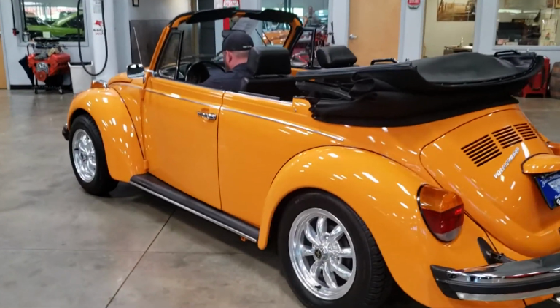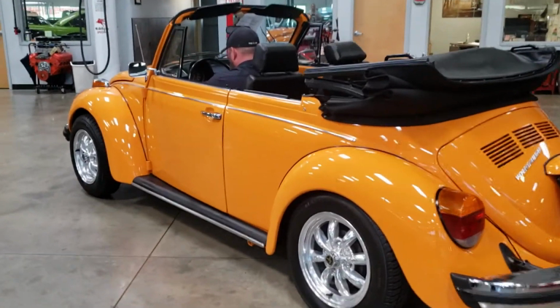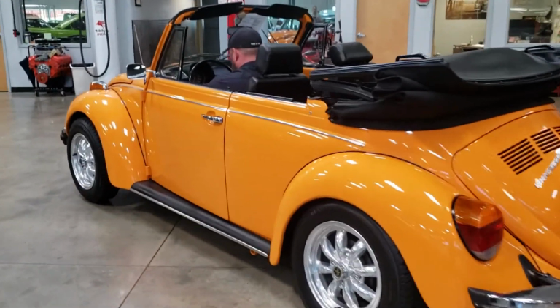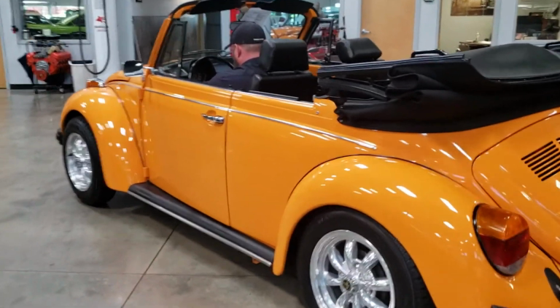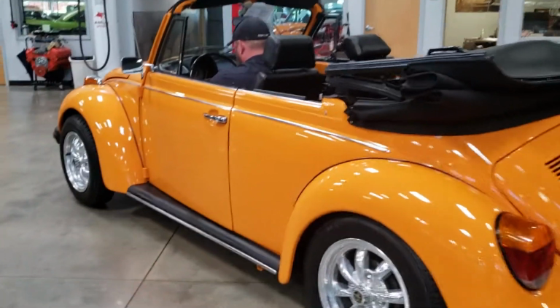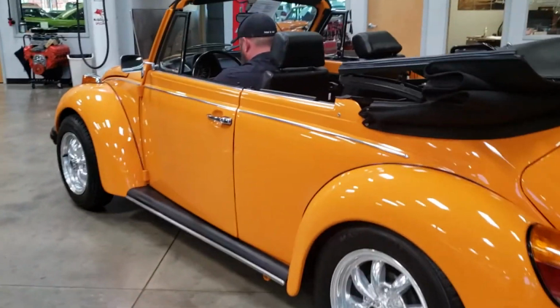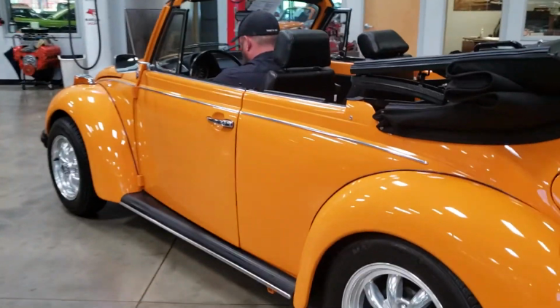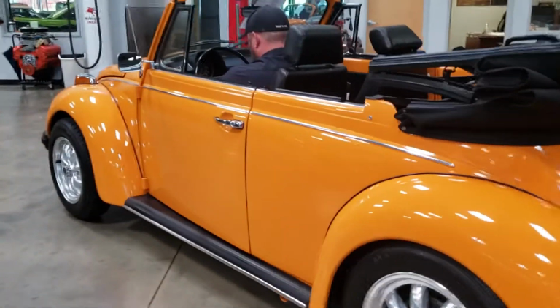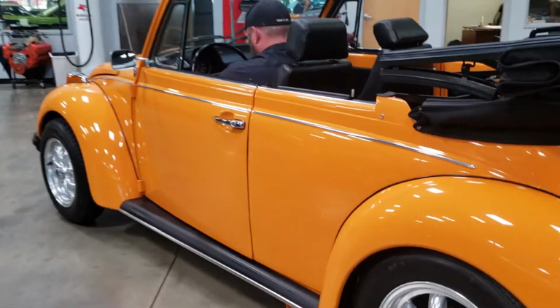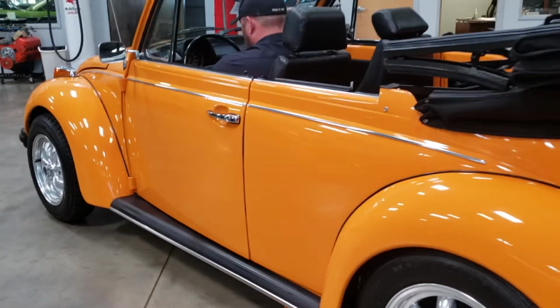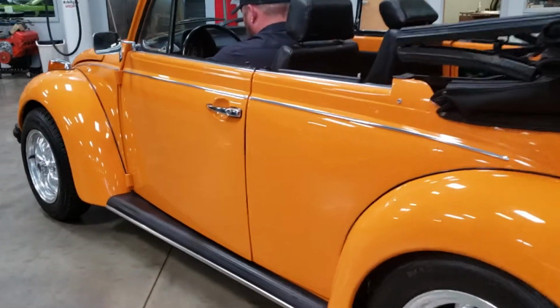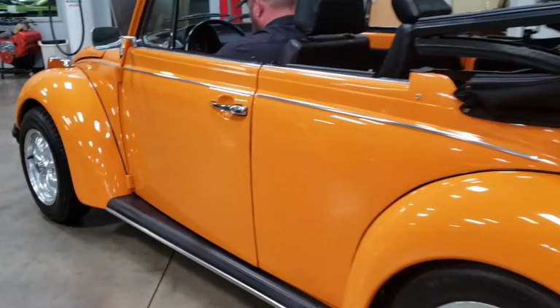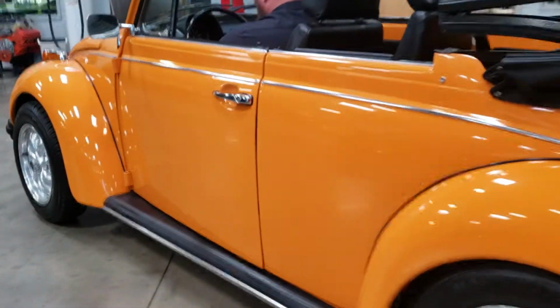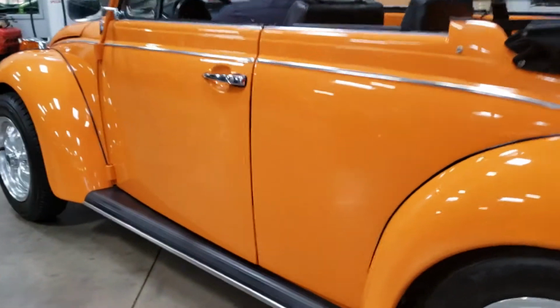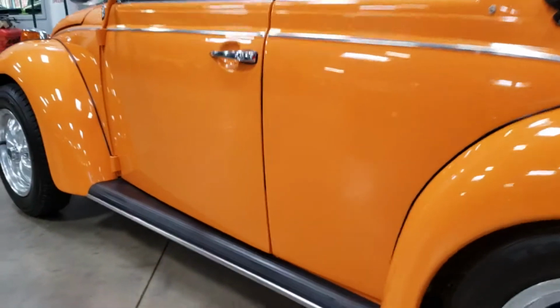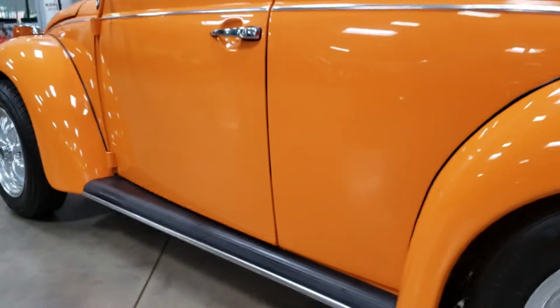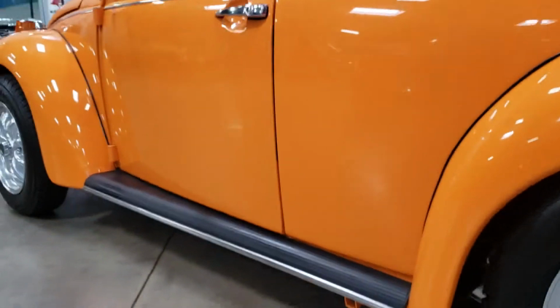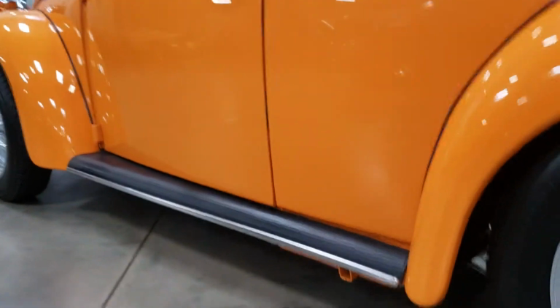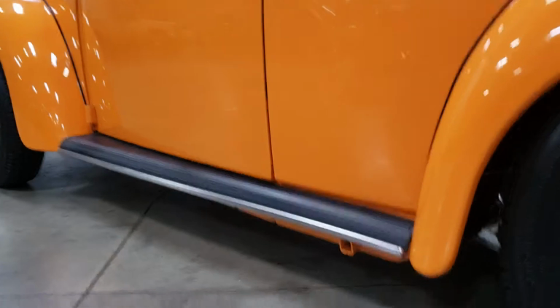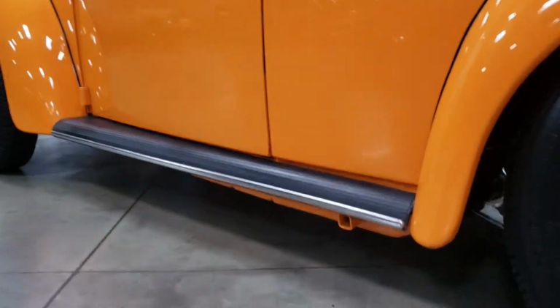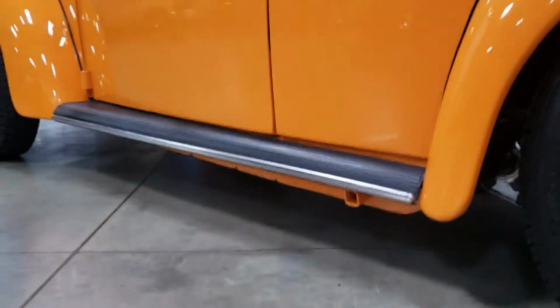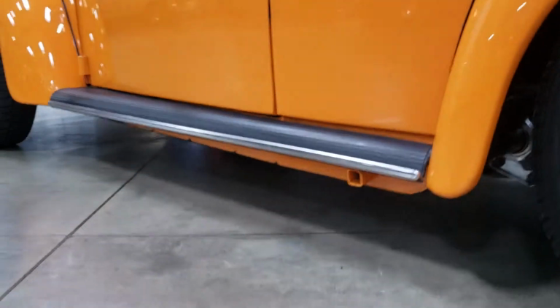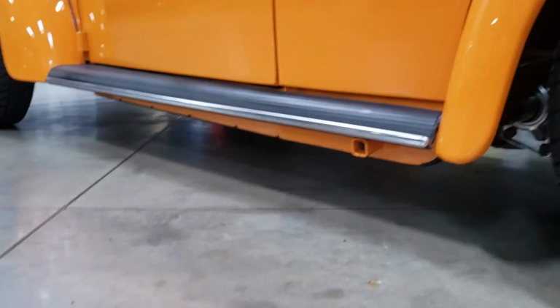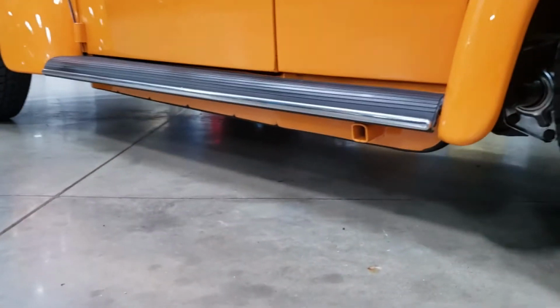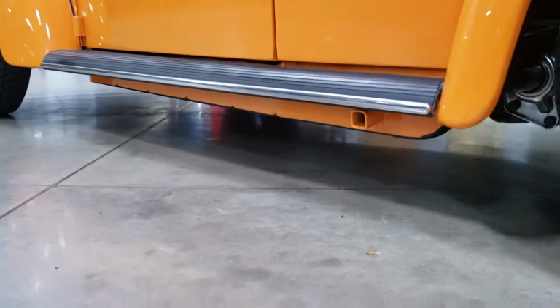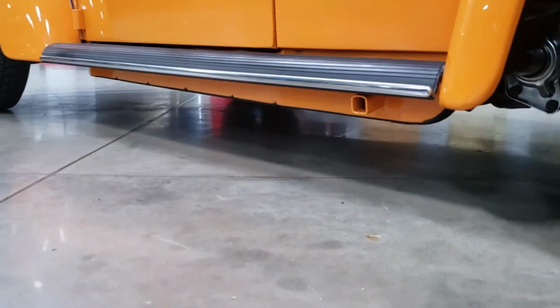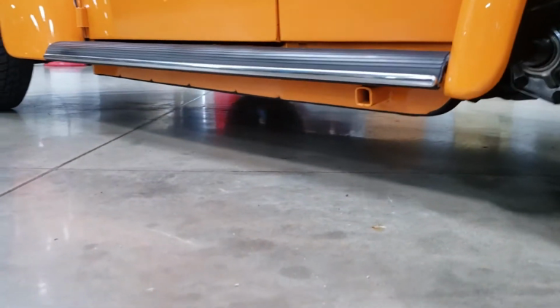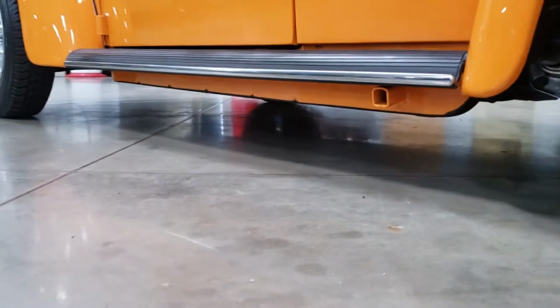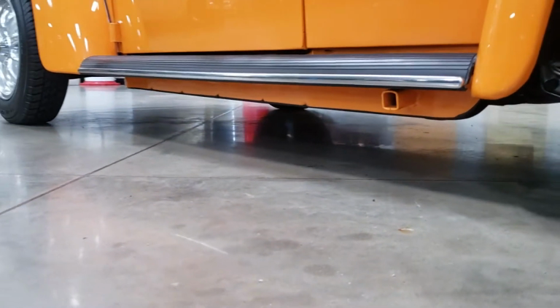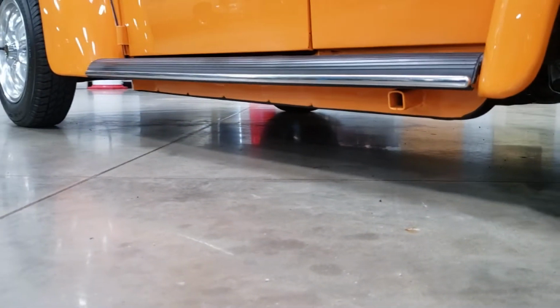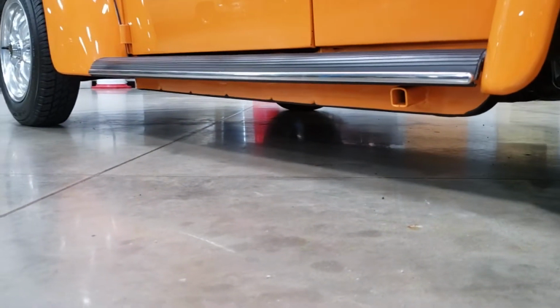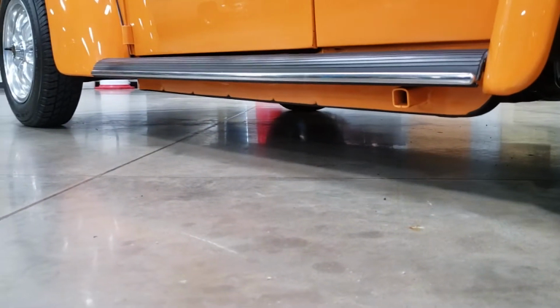This was a body-off restoration, so the undercarriage looks just like it does up top.